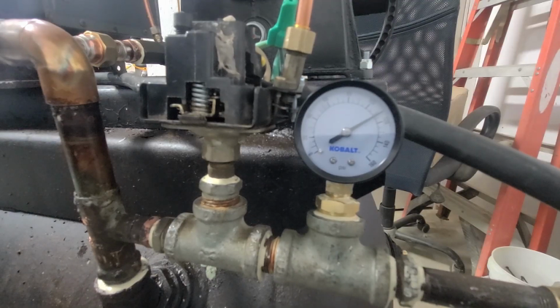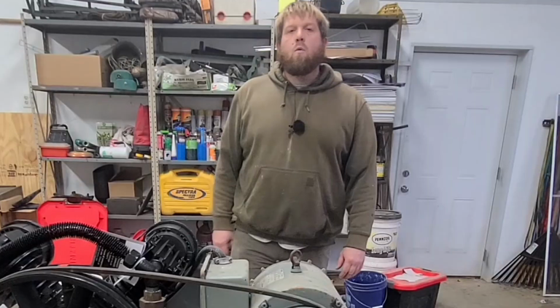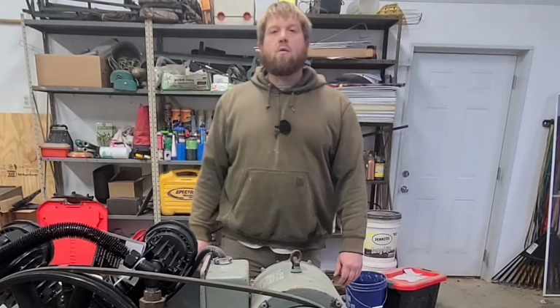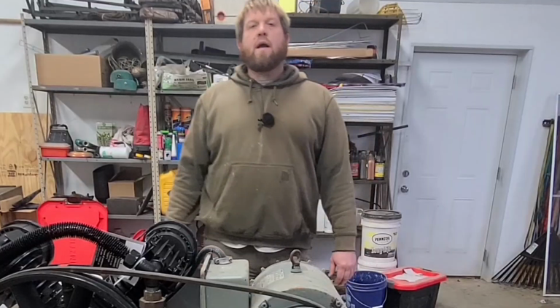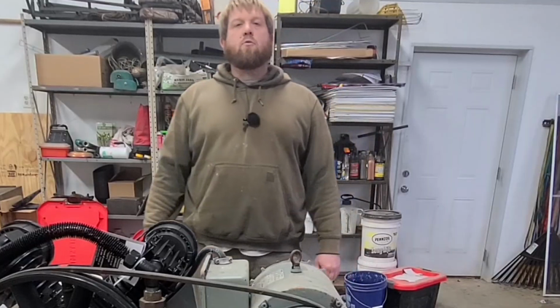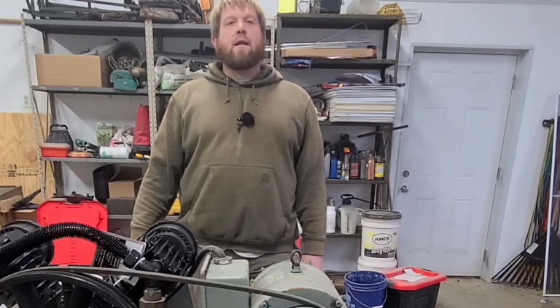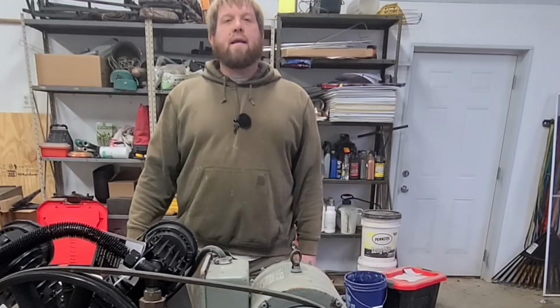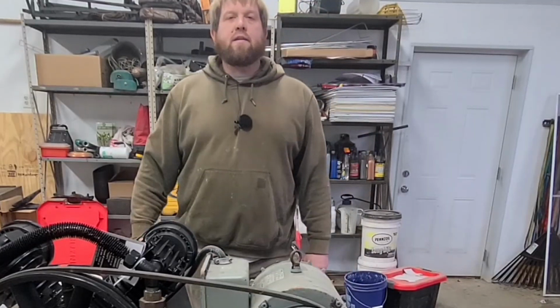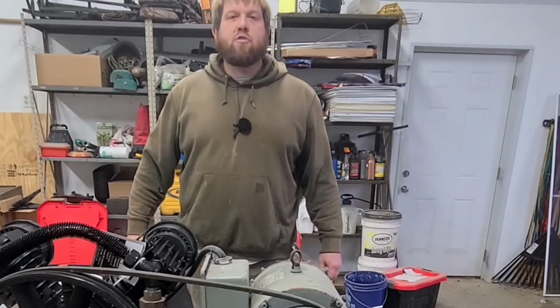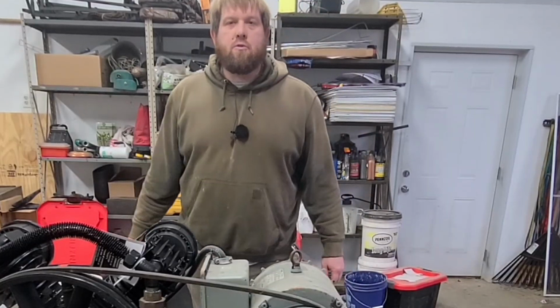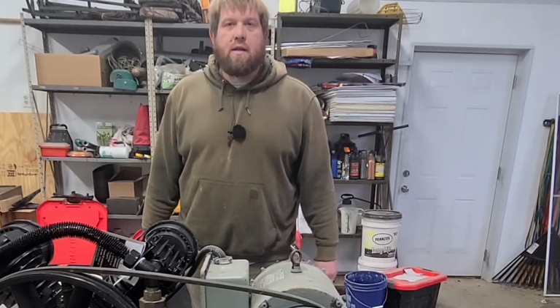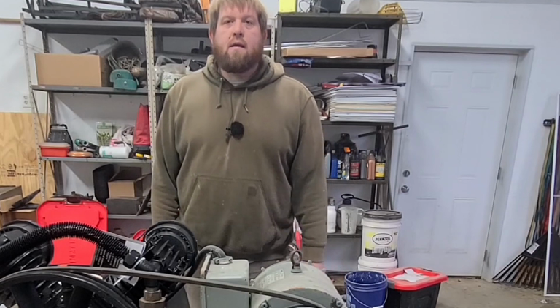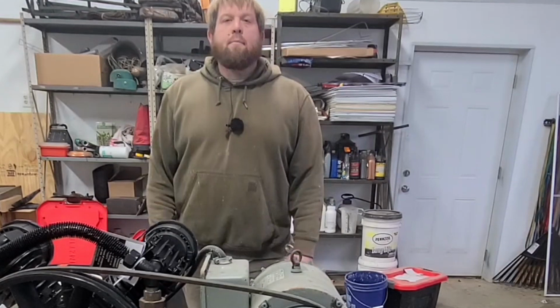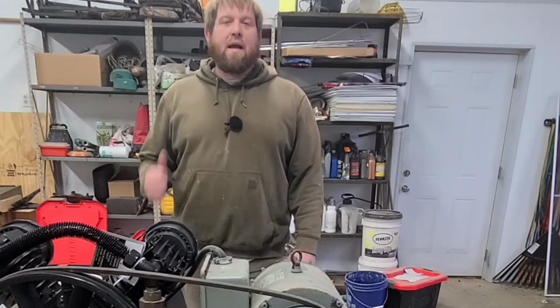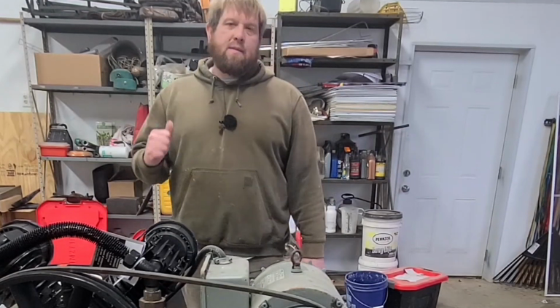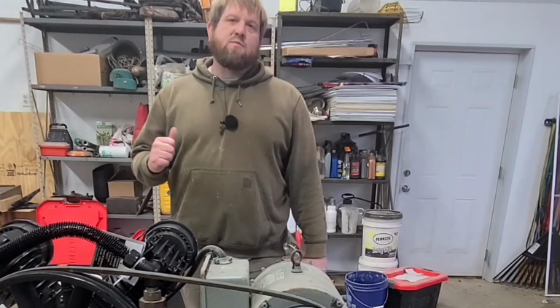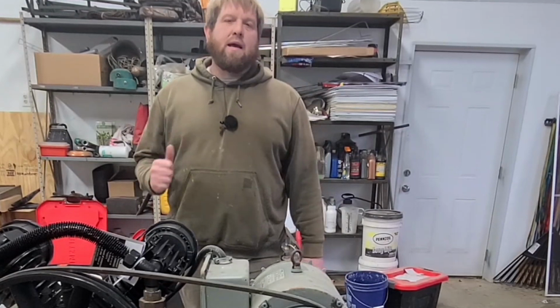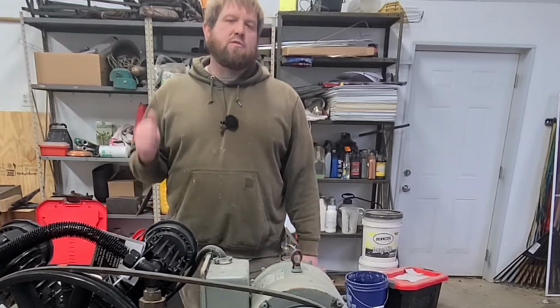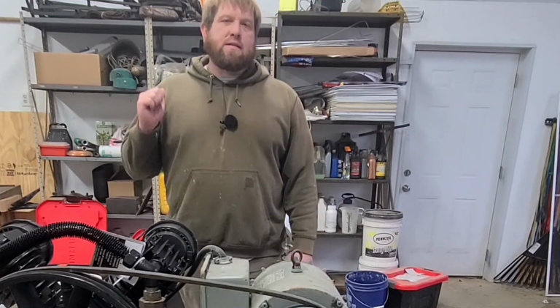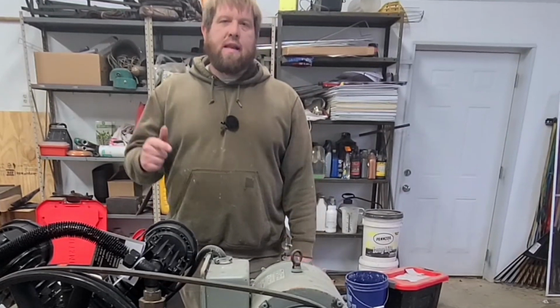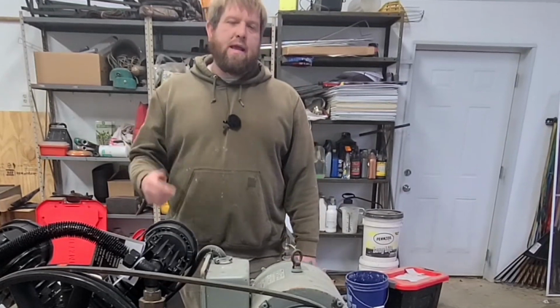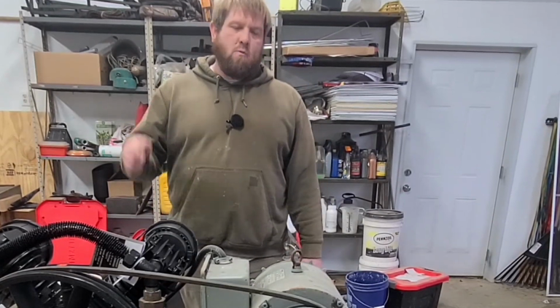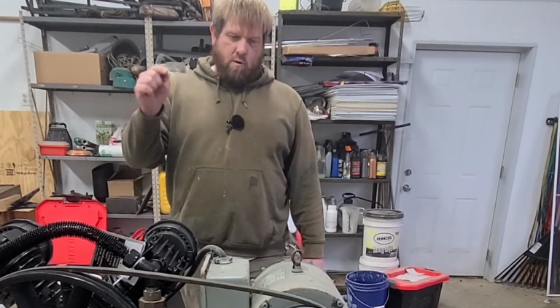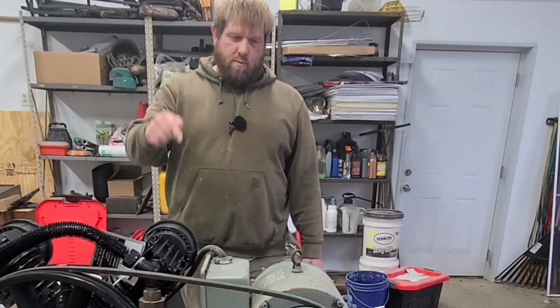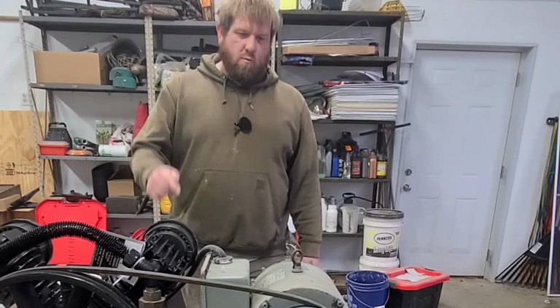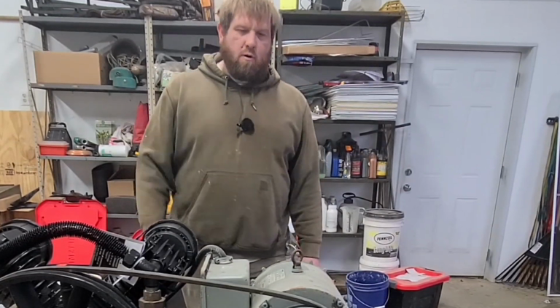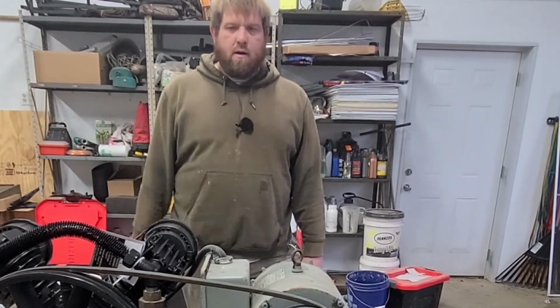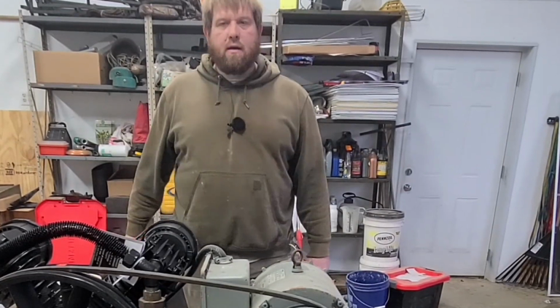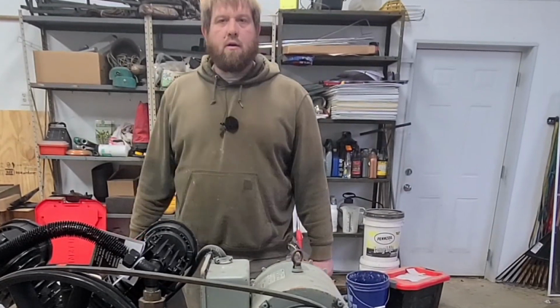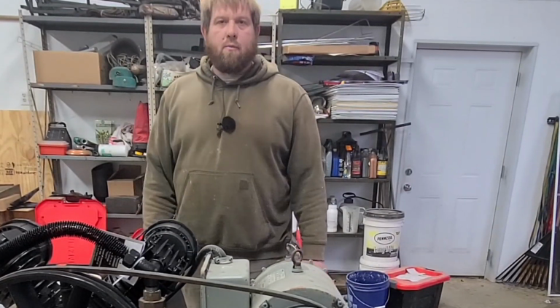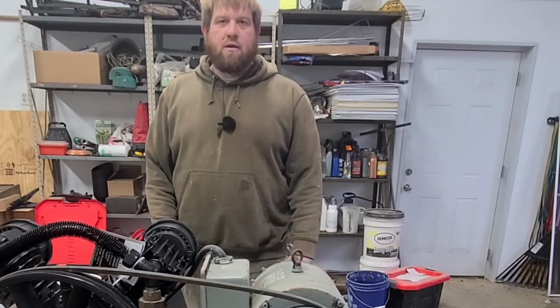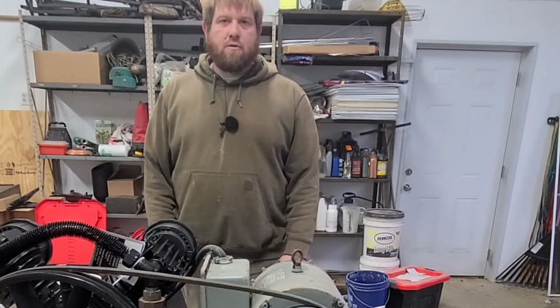Welcome back to Redneck Ingenuity. My name is Miles and today we're going to be working on an air compressor.